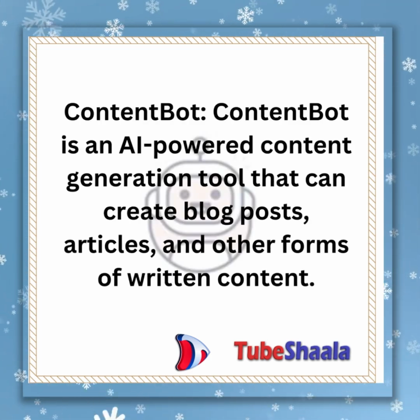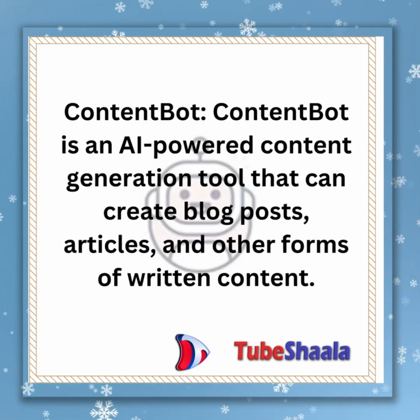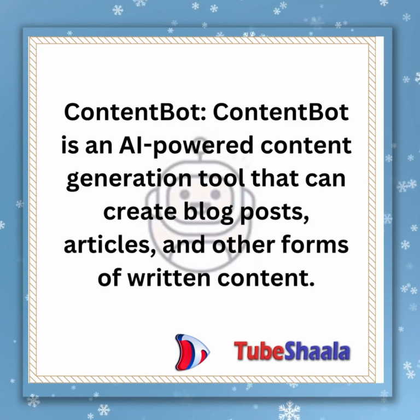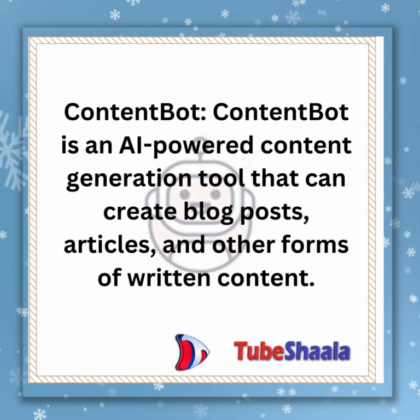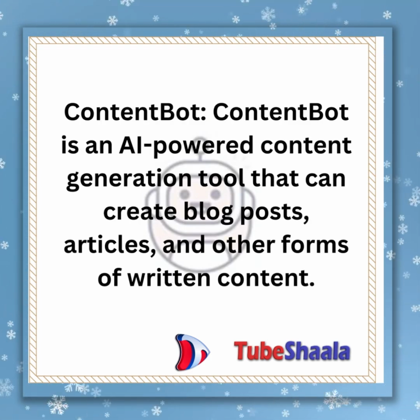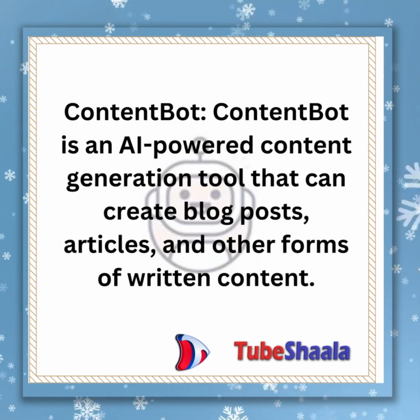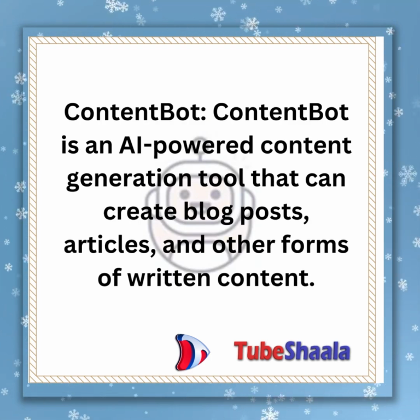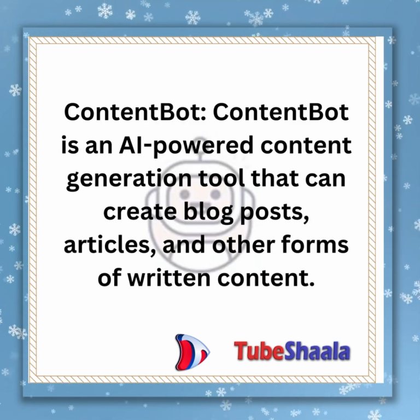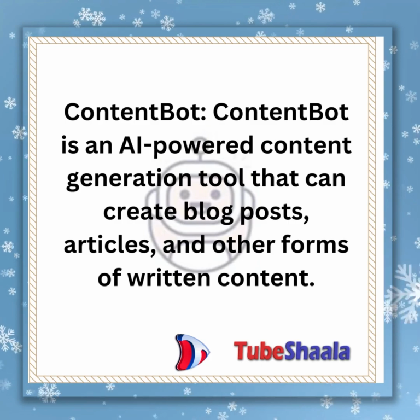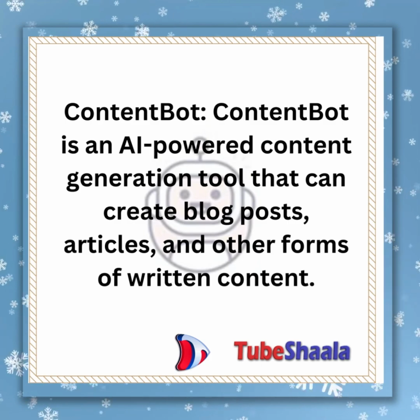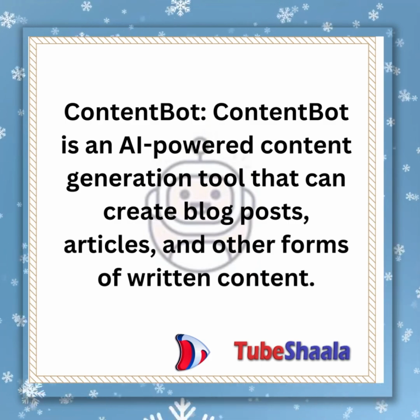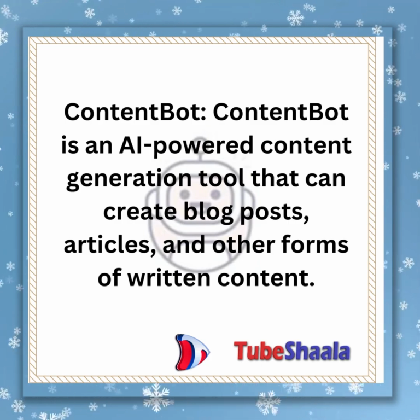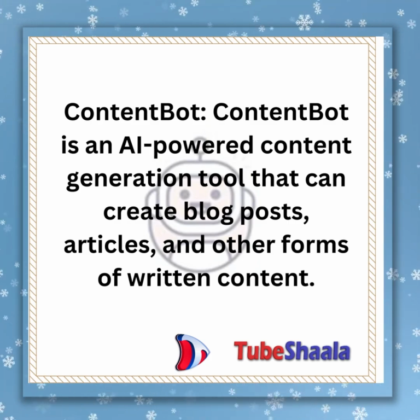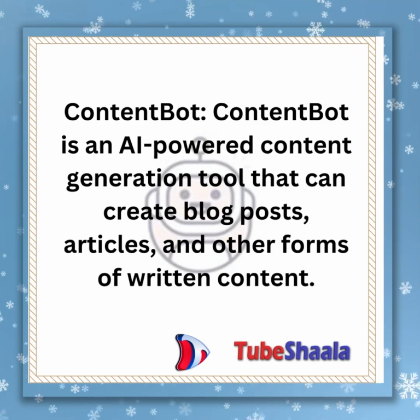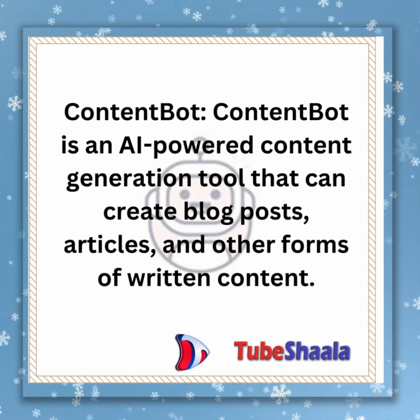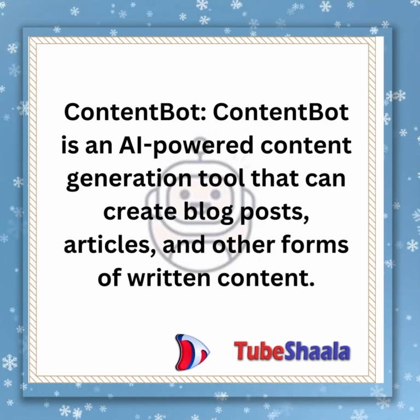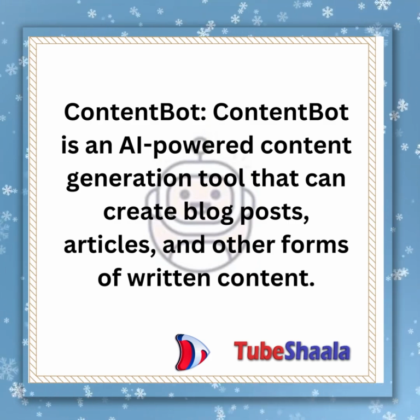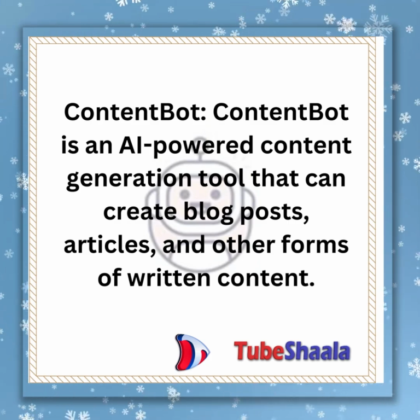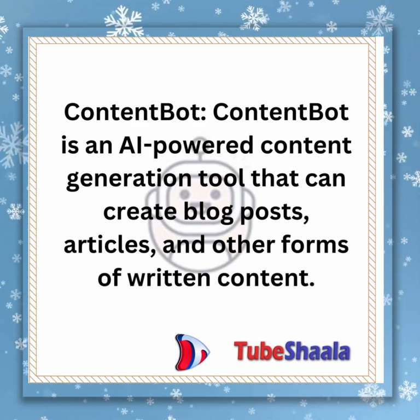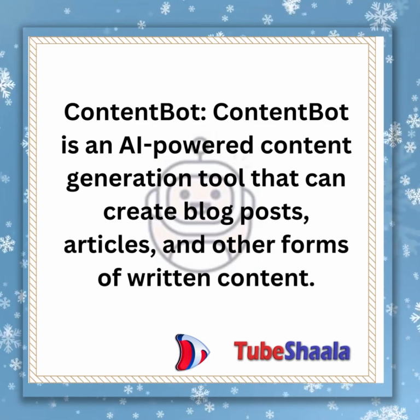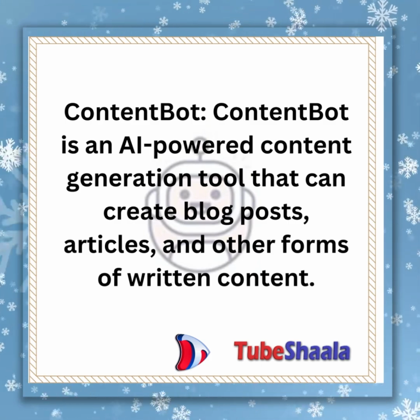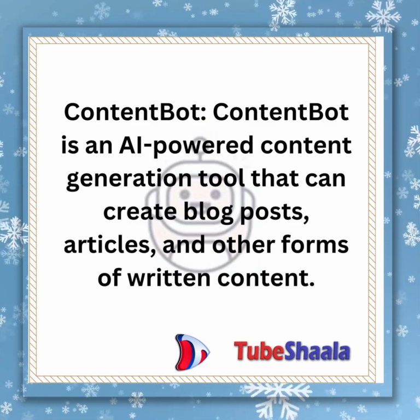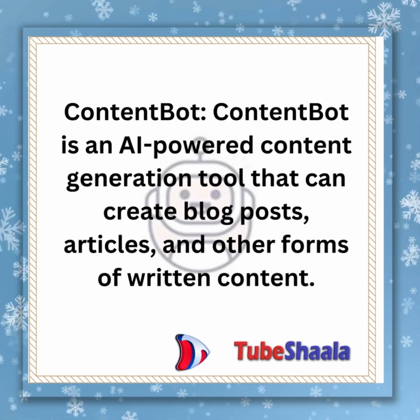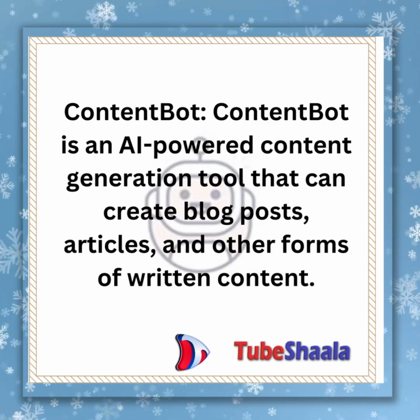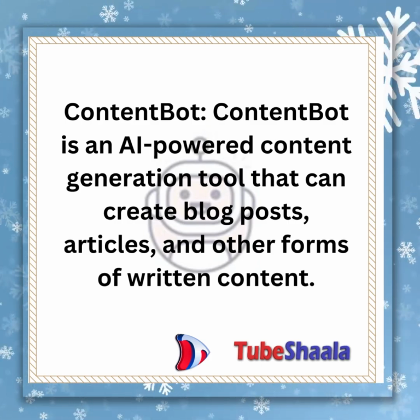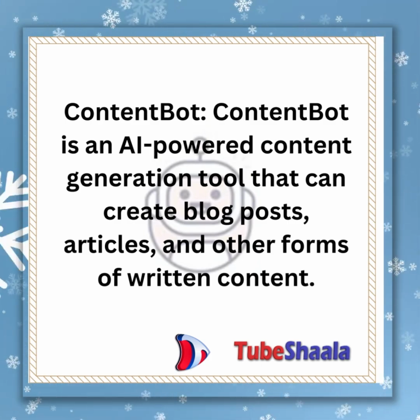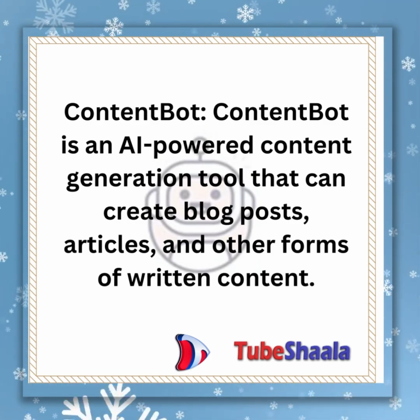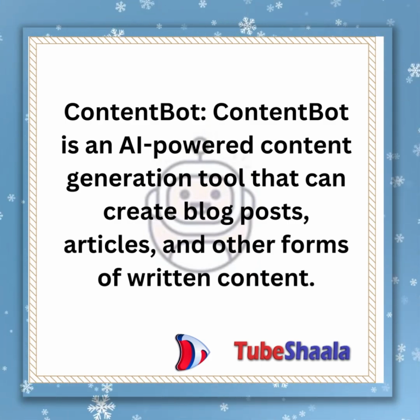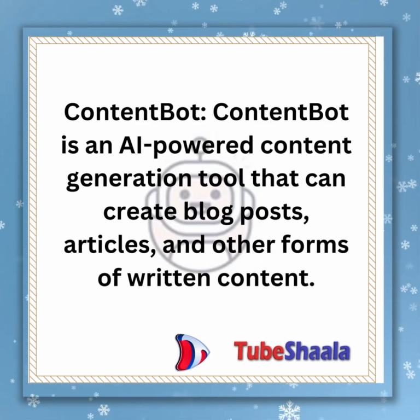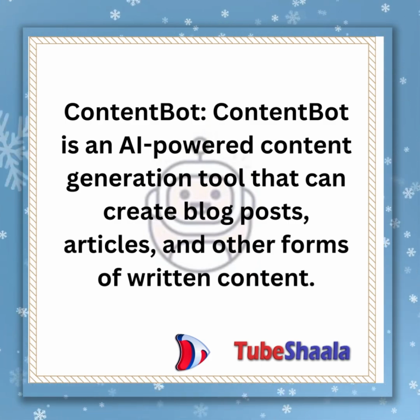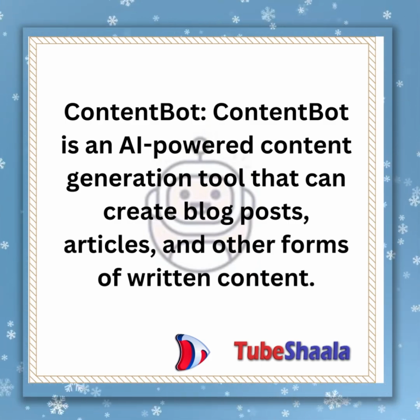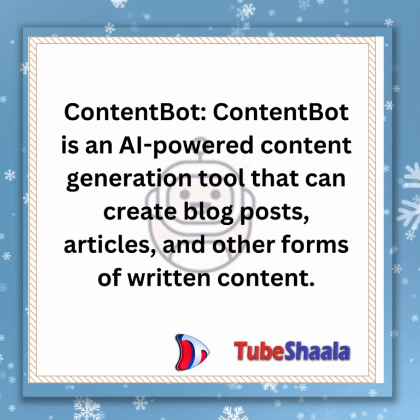ContentBot is an AI-powered content generation tool that can create blog posts, articles, and other forms of written content.